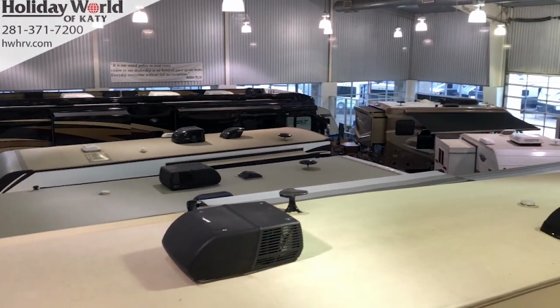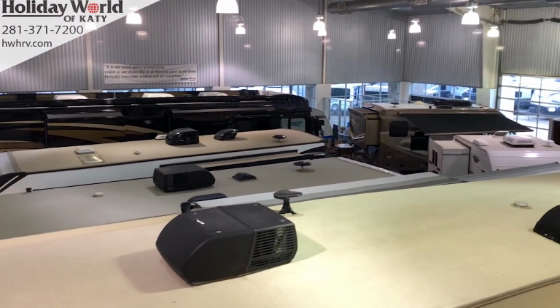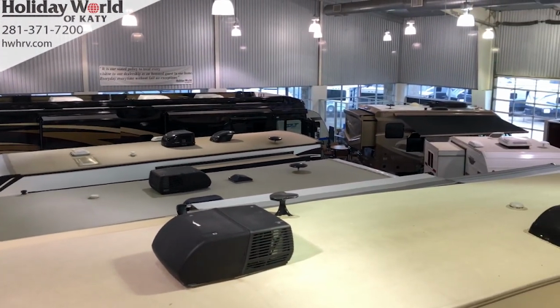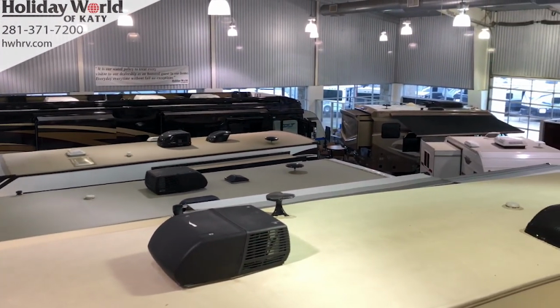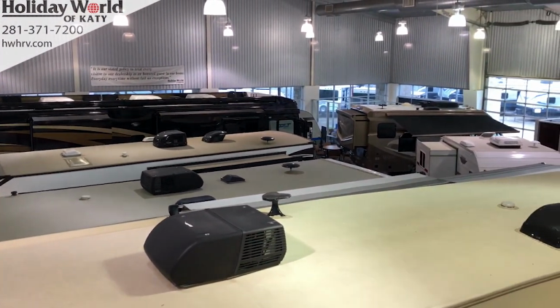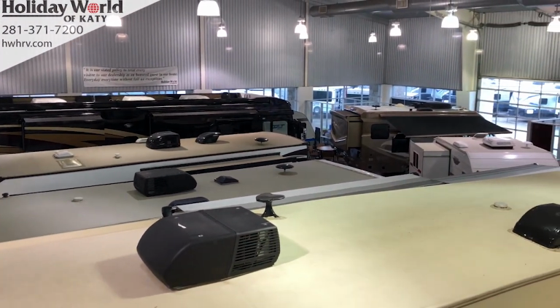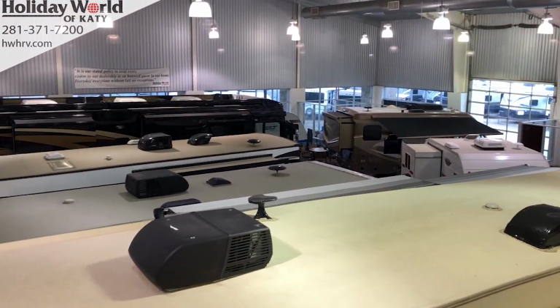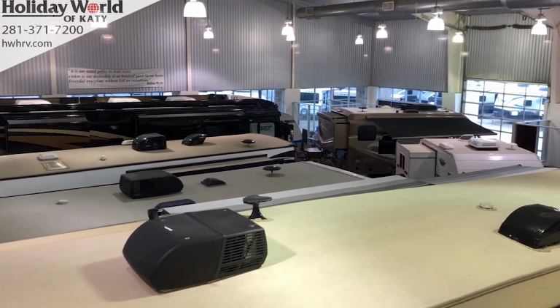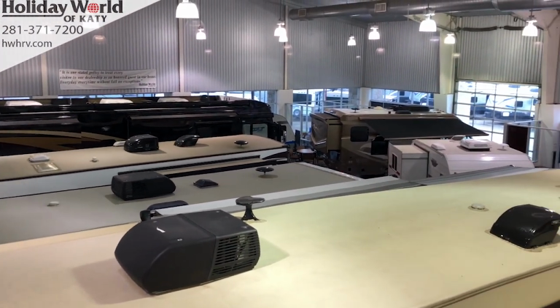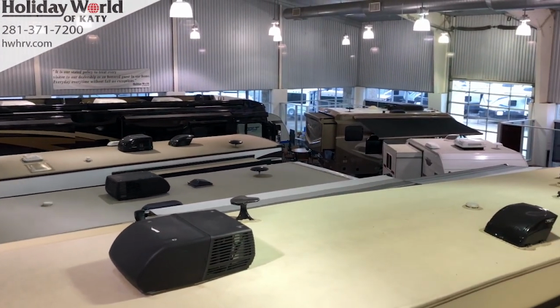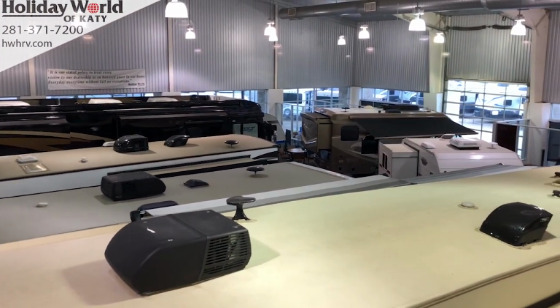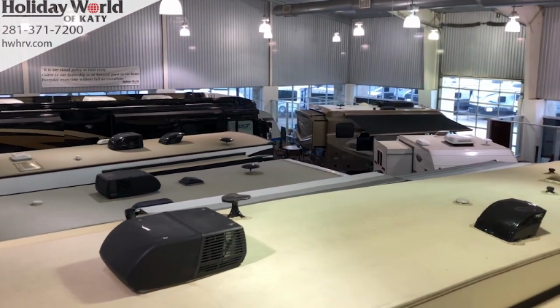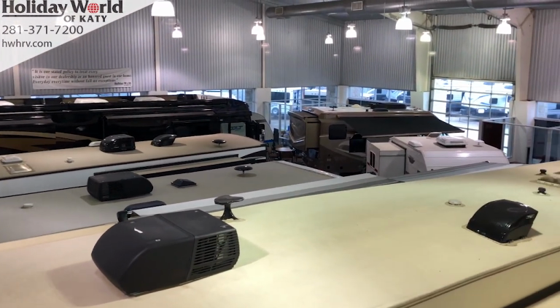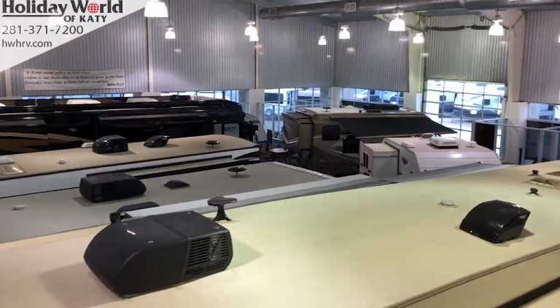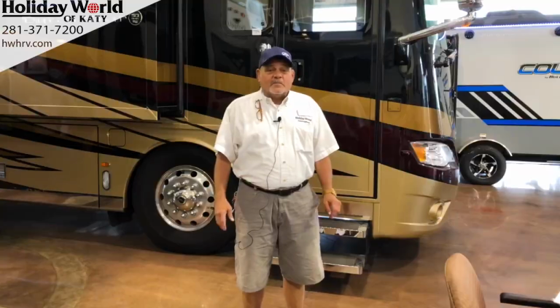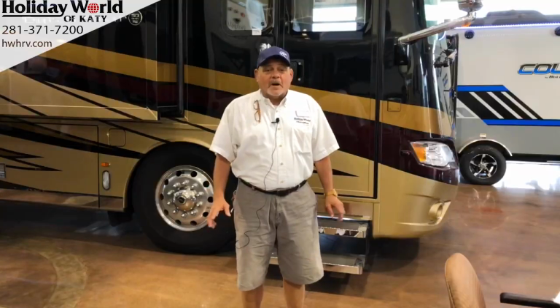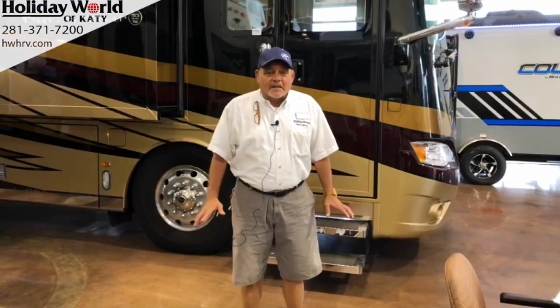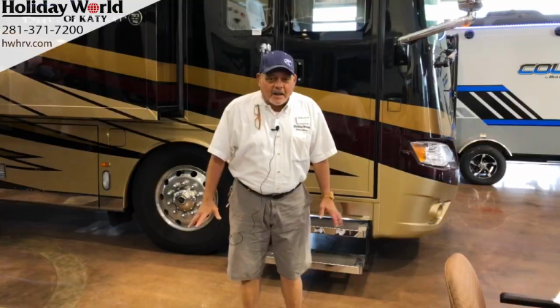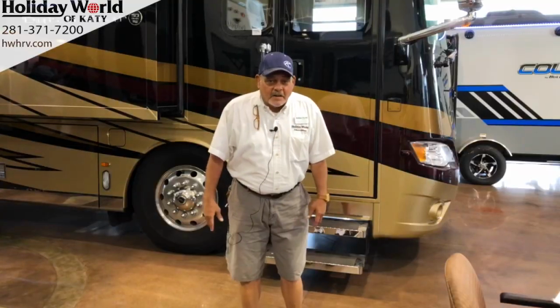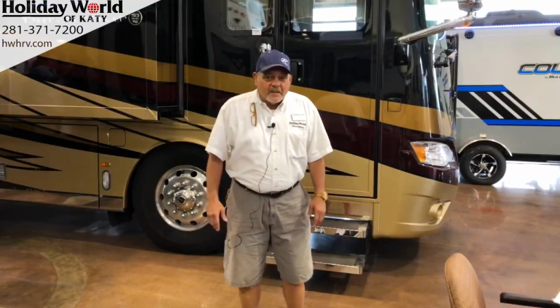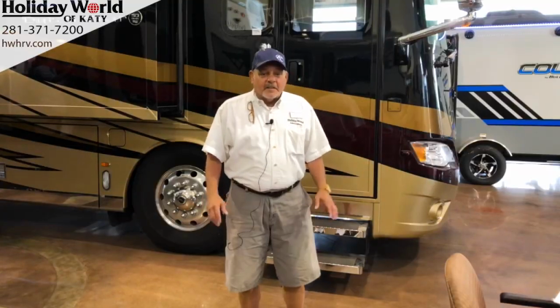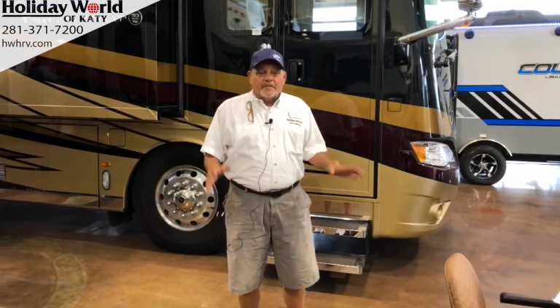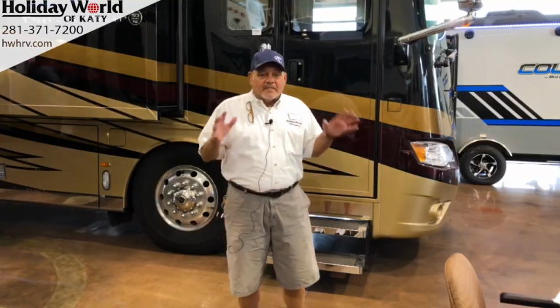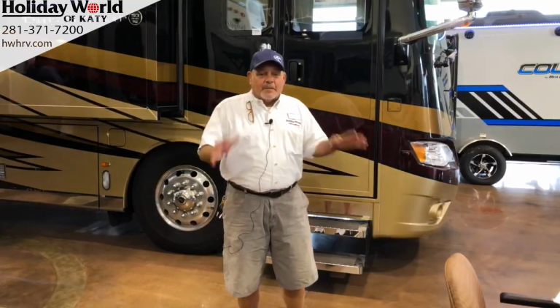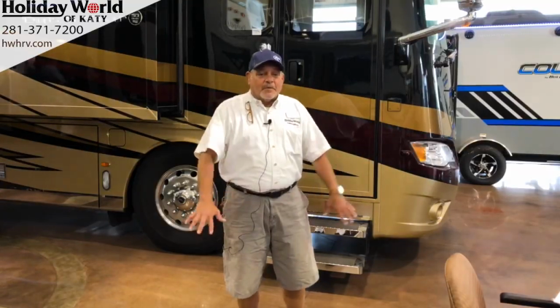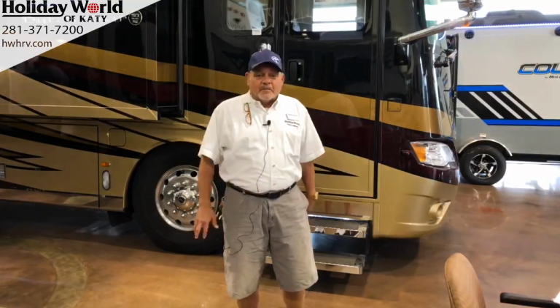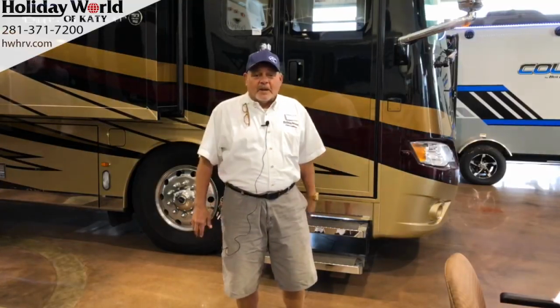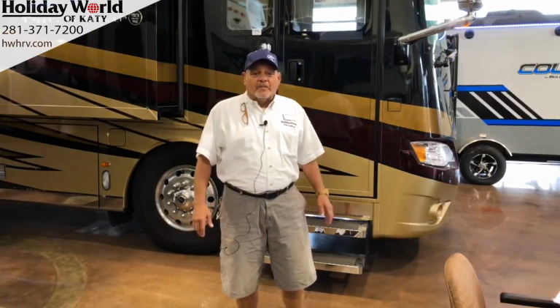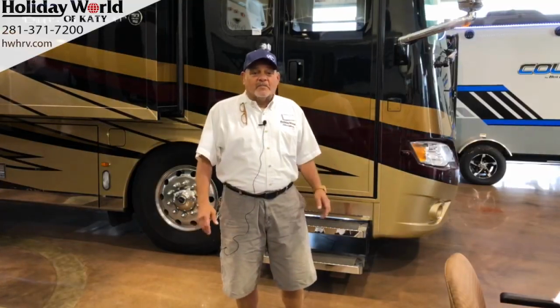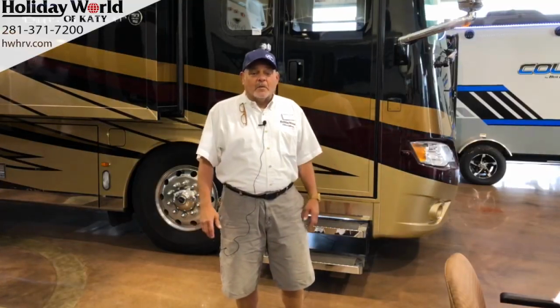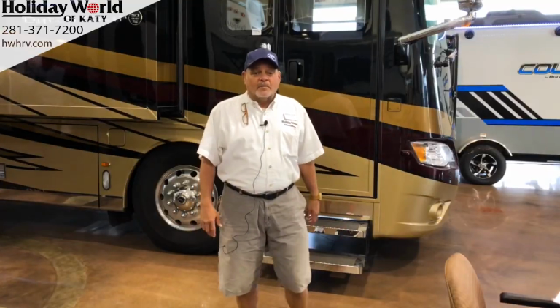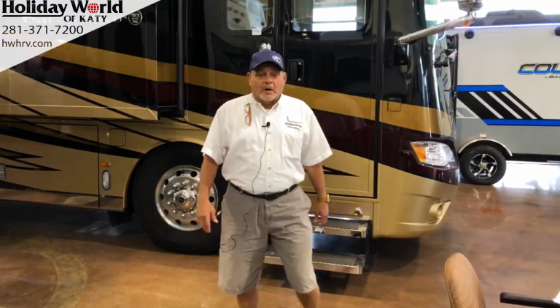I'm telling you, we got all our 2018's marked down. Some of the samples are right here on the showroom floor.